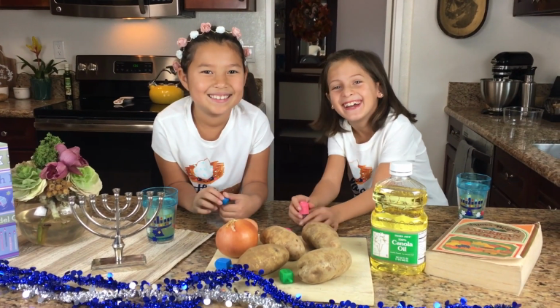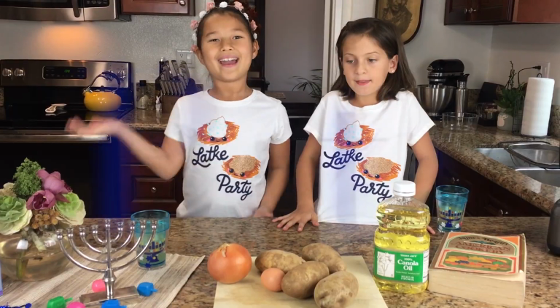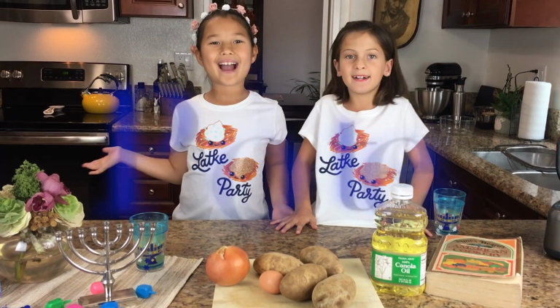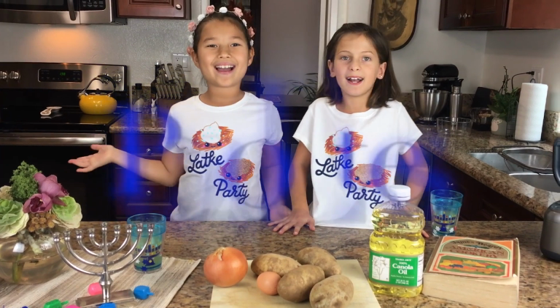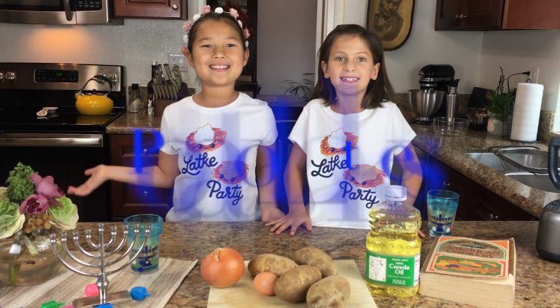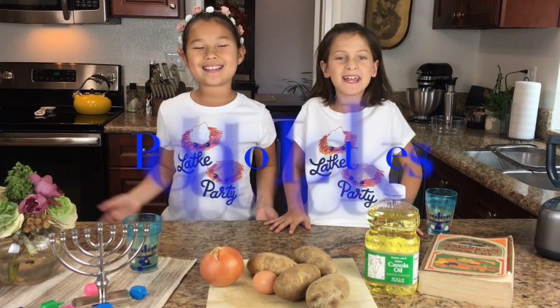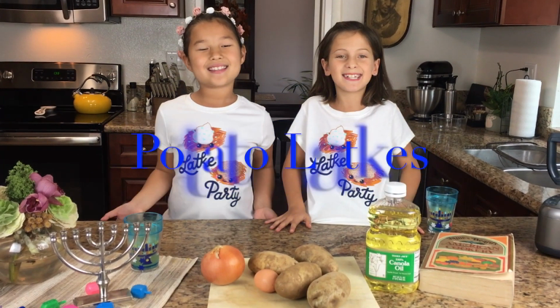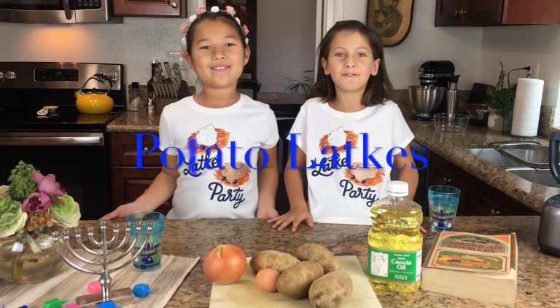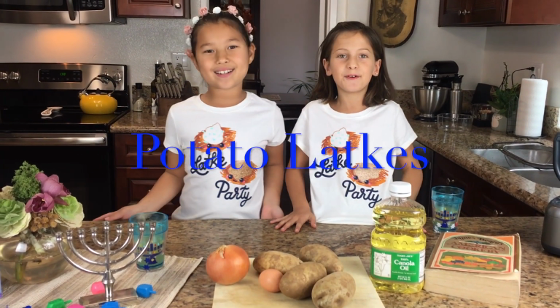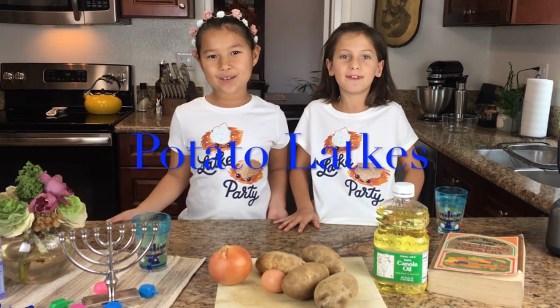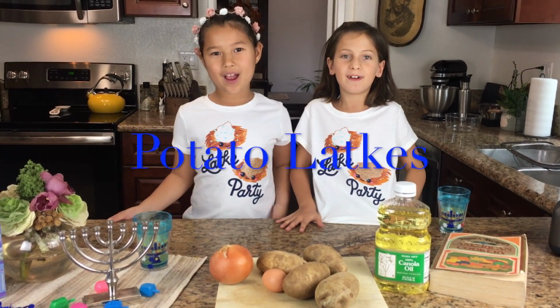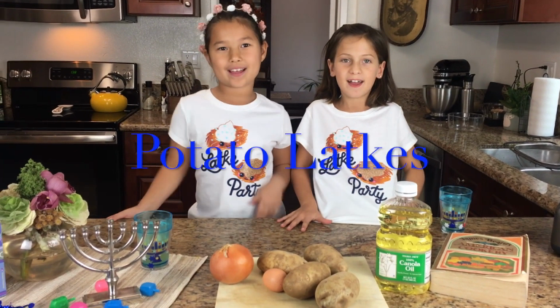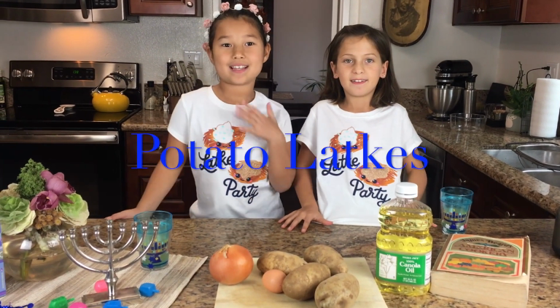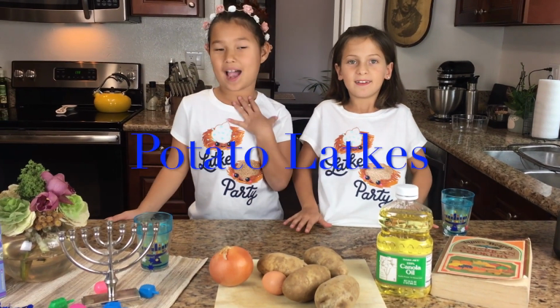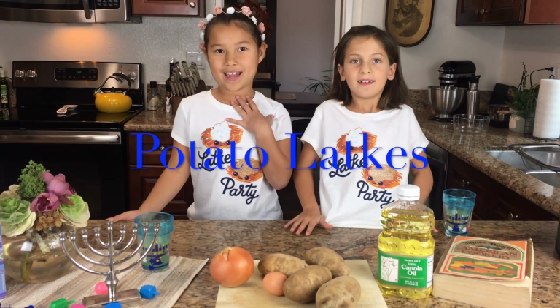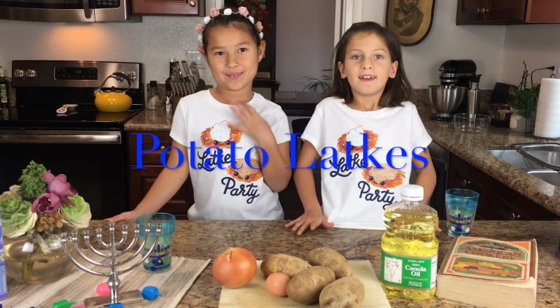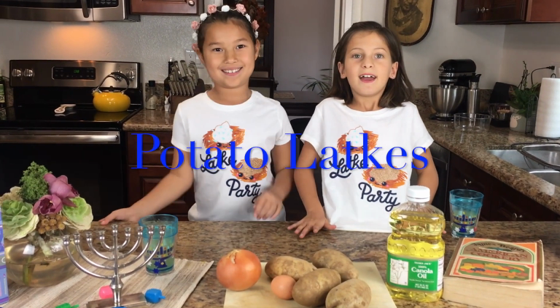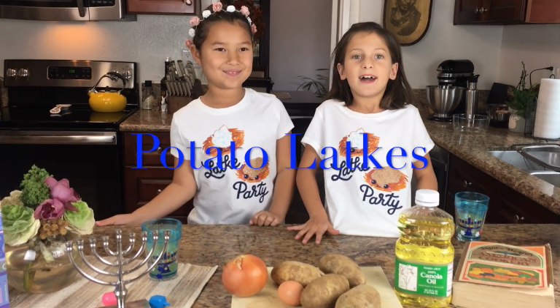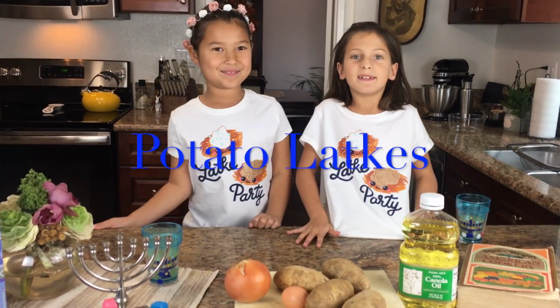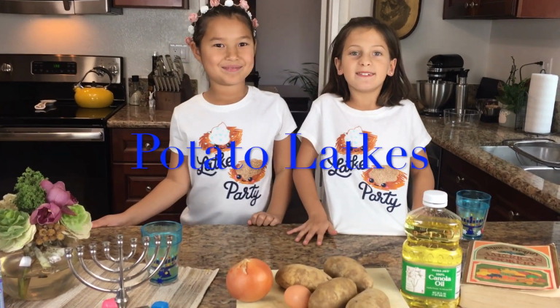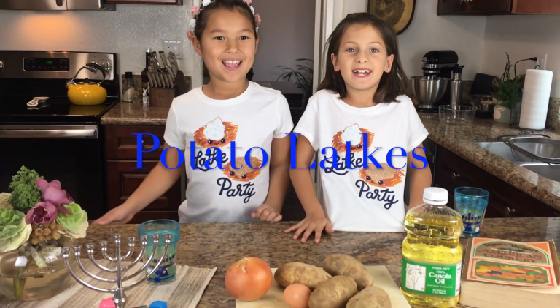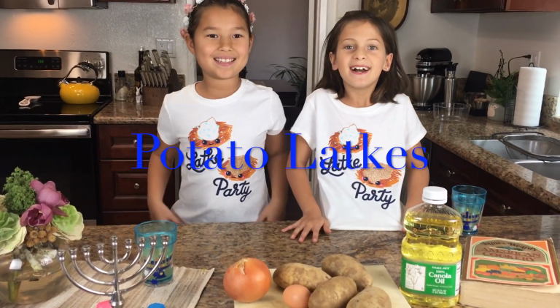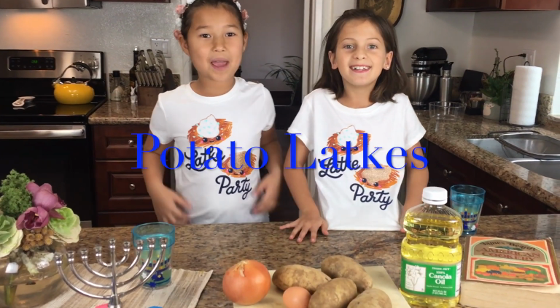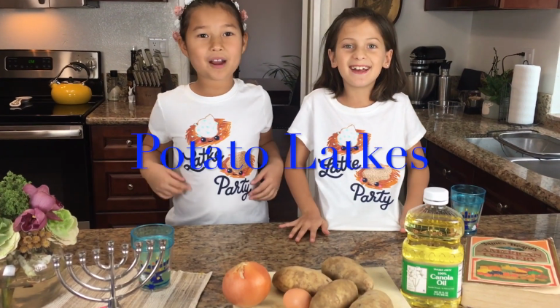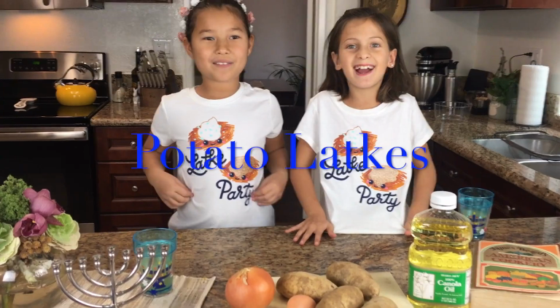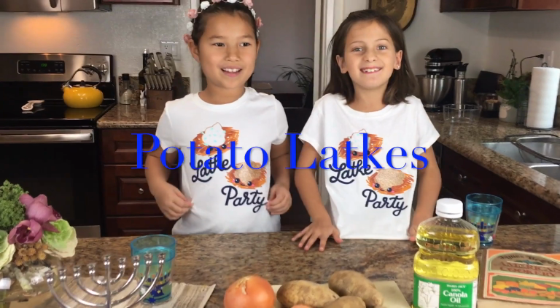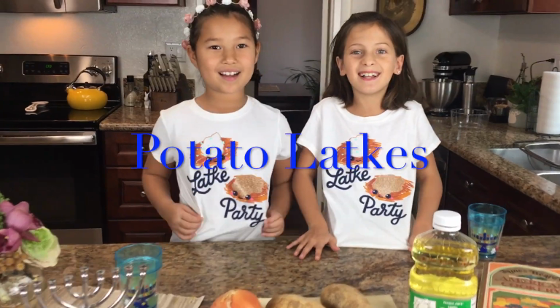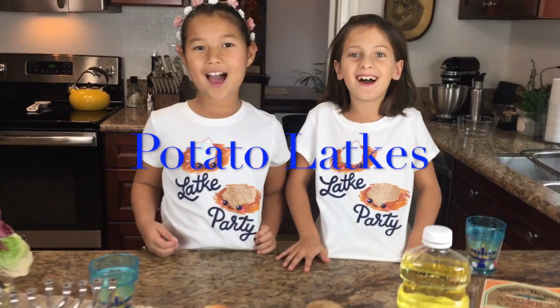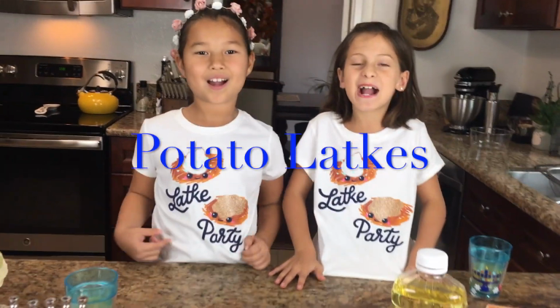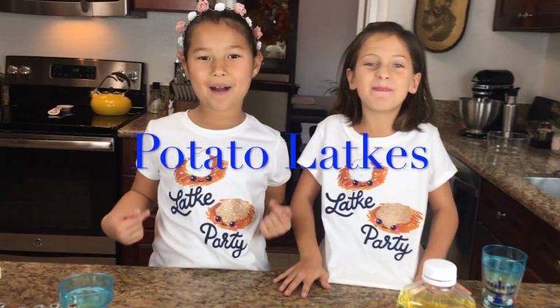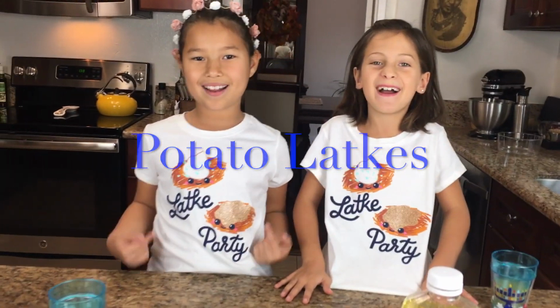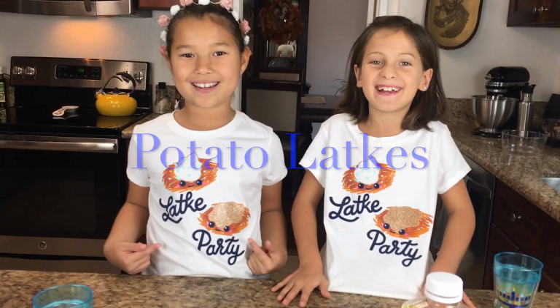Hey guys, it's the Foodie Friends. I'm Ava. And I'm Olivia. And today we're going to have a latke party.